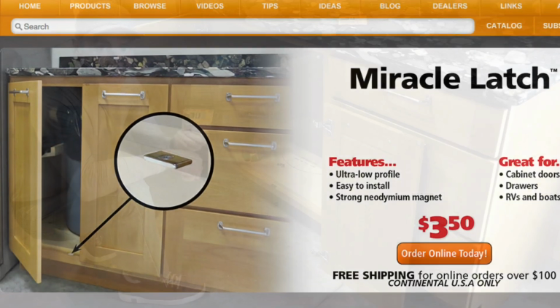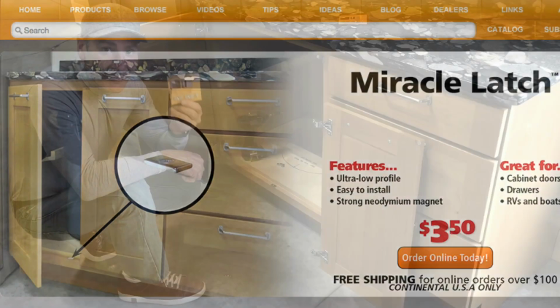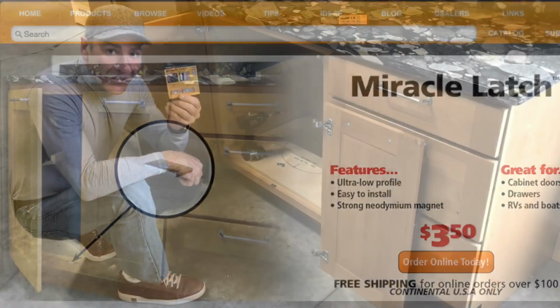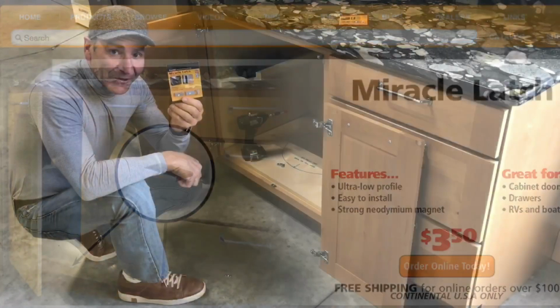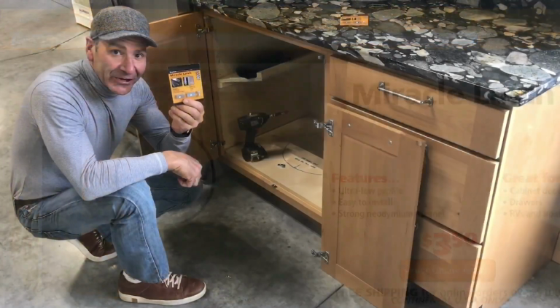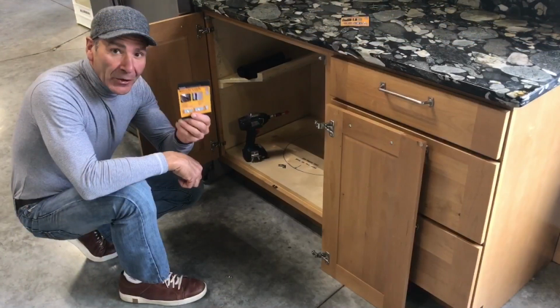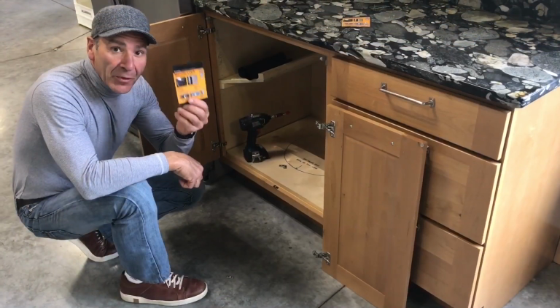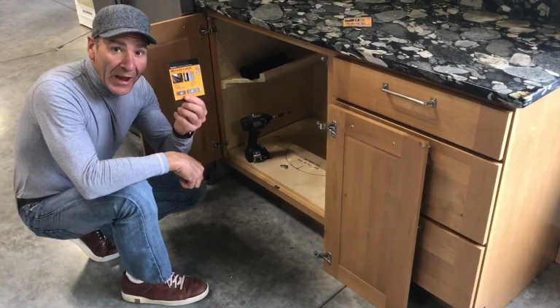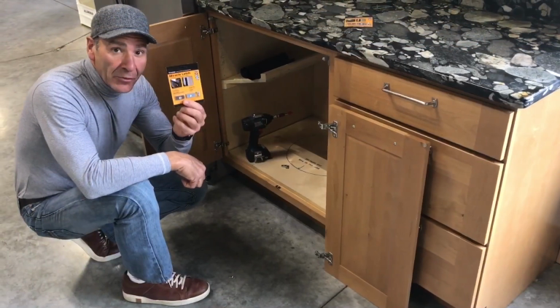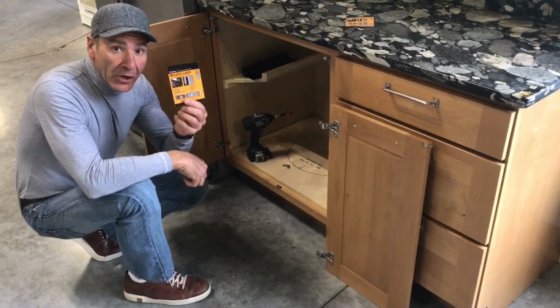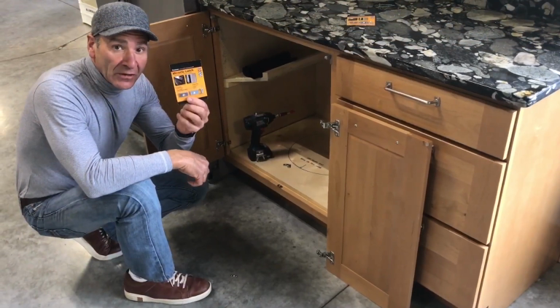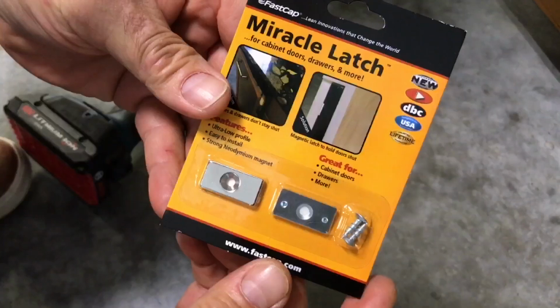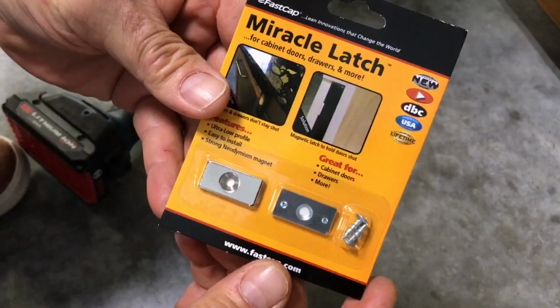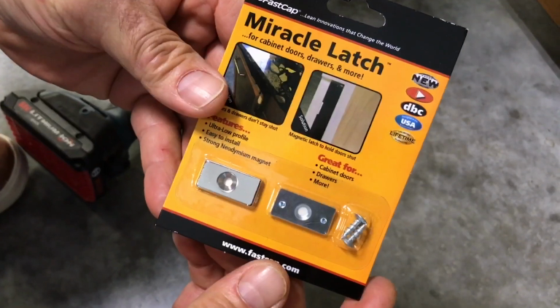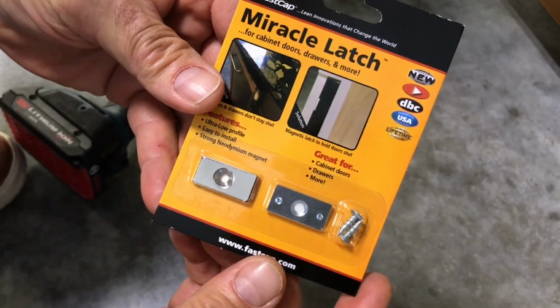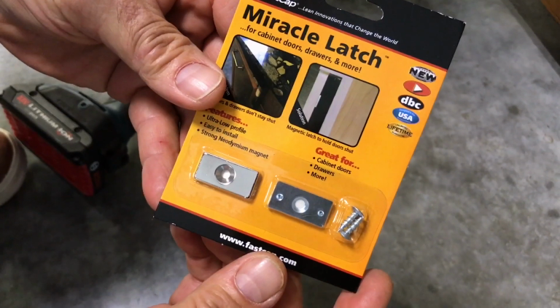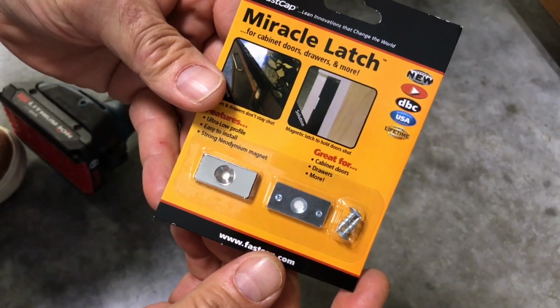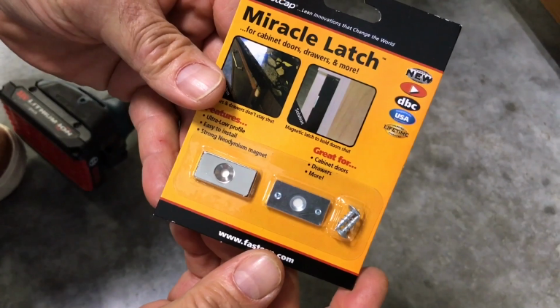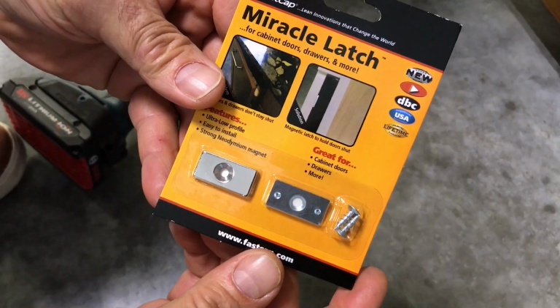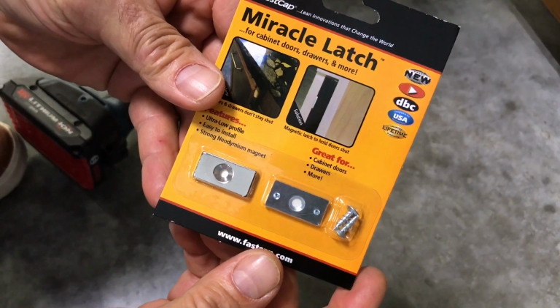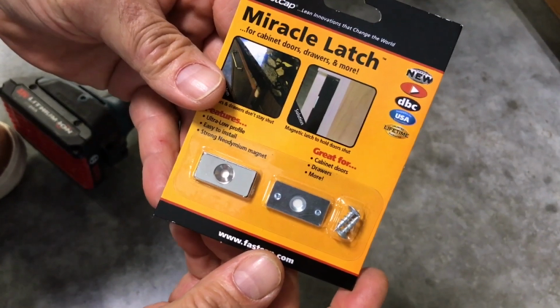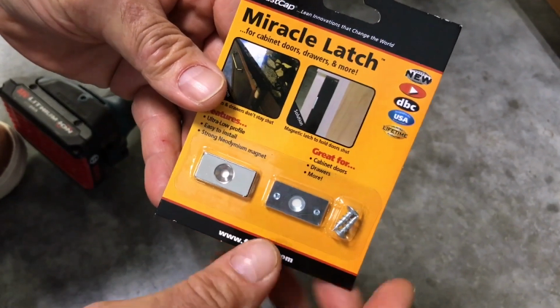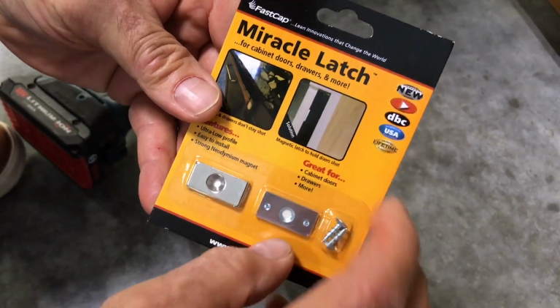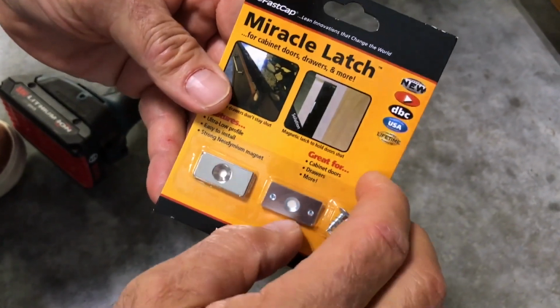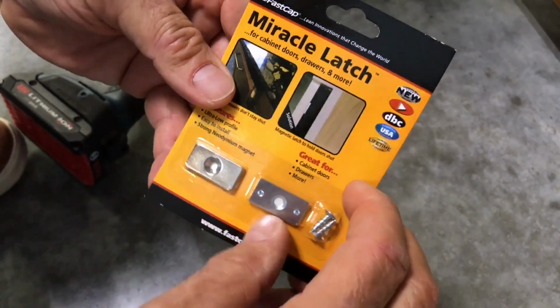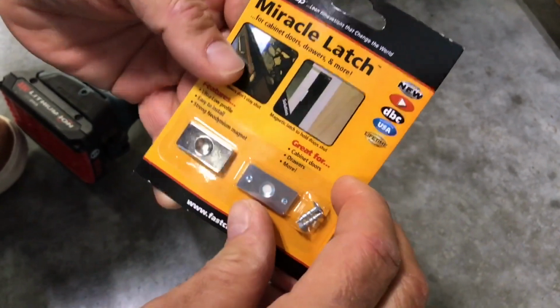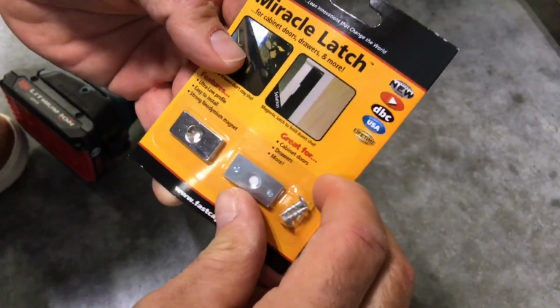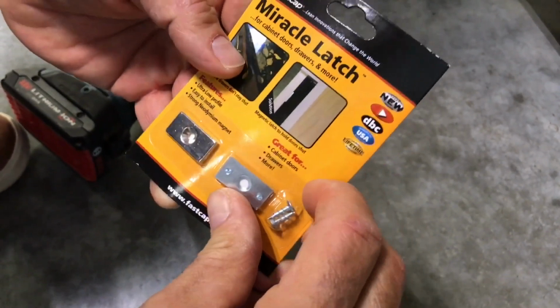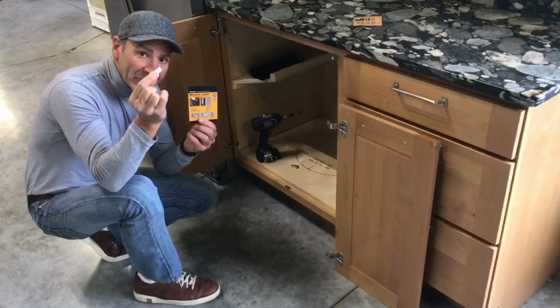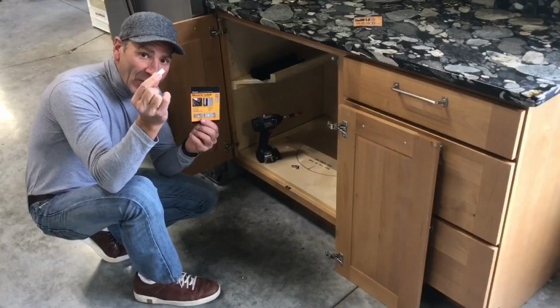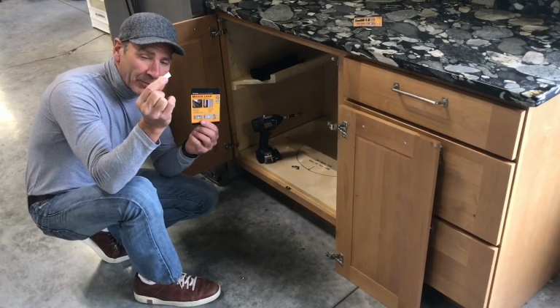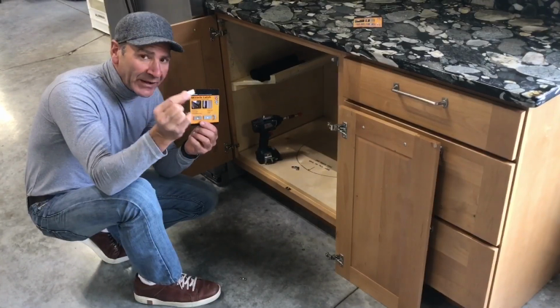Hey, Paul Akers here with the brand new Miracle Latch. We've improved it — we put adhesive on the back side of the magnet and the strike plate.